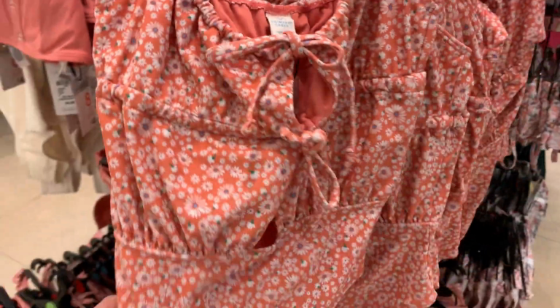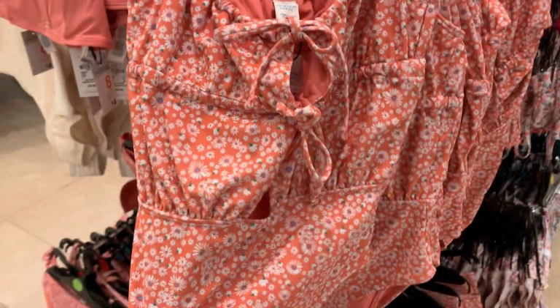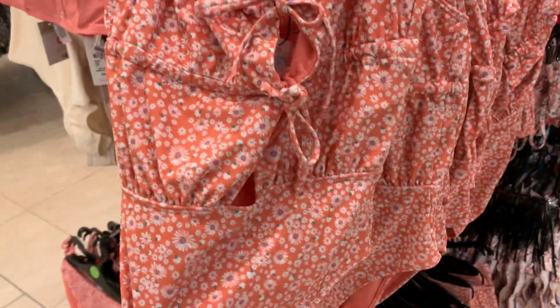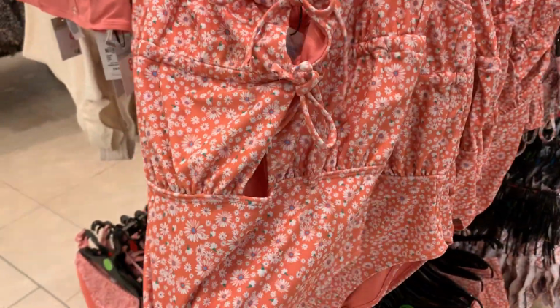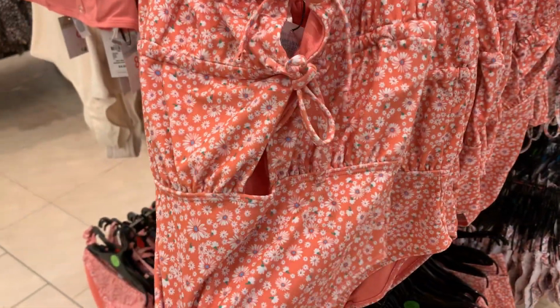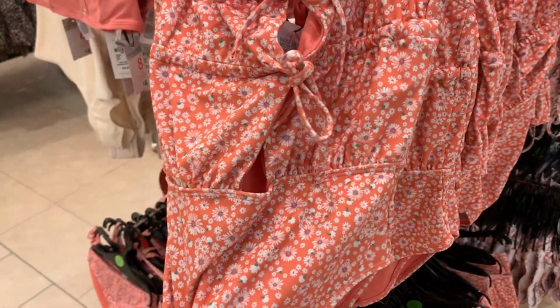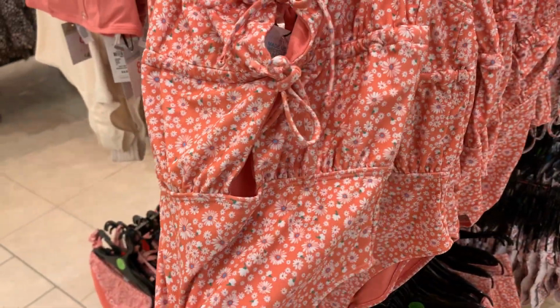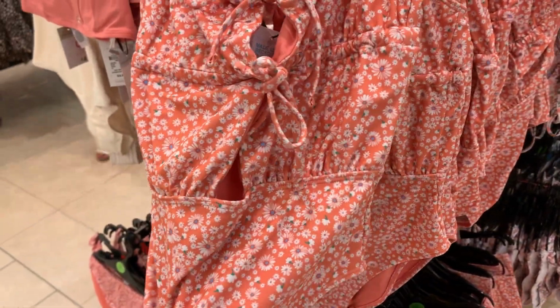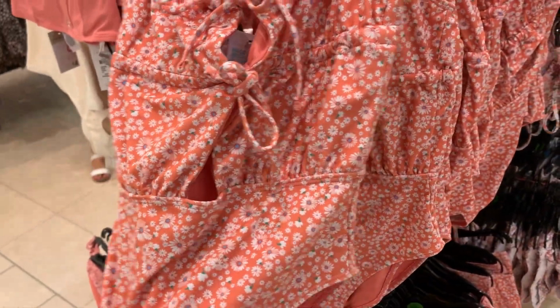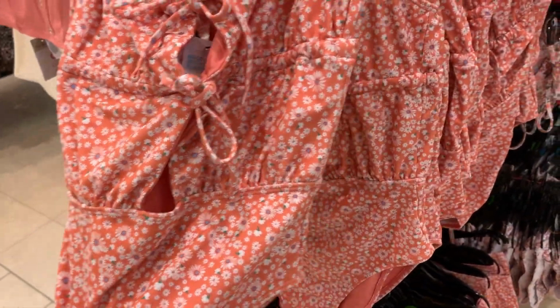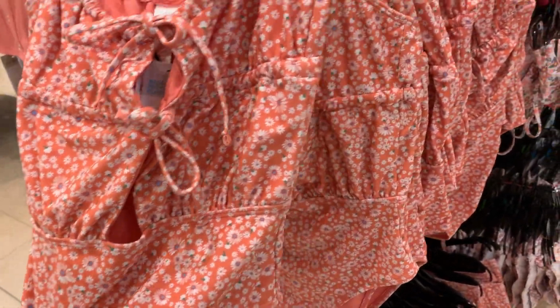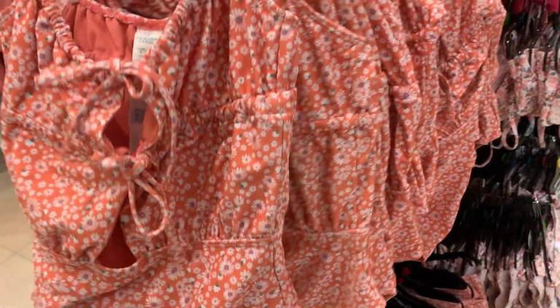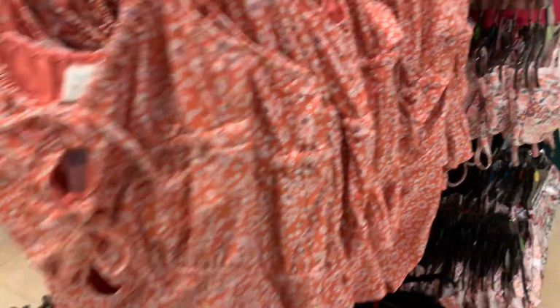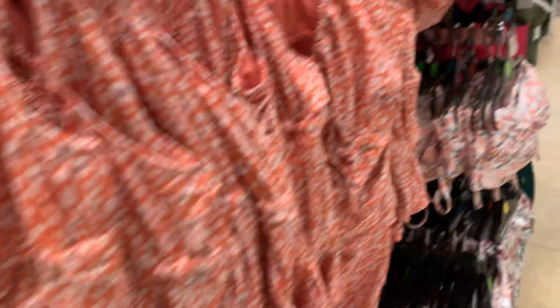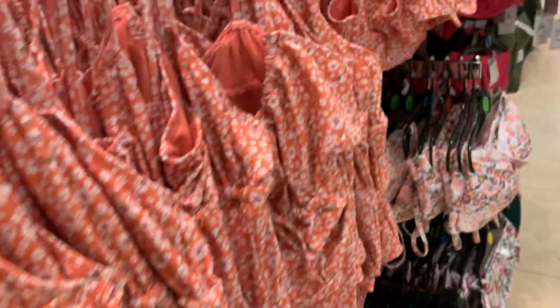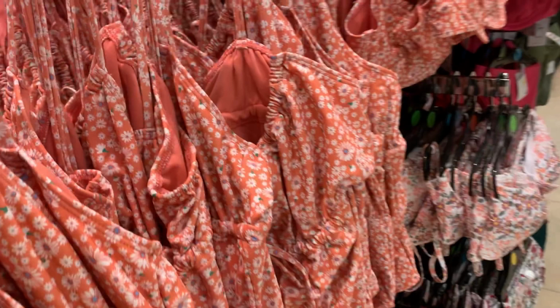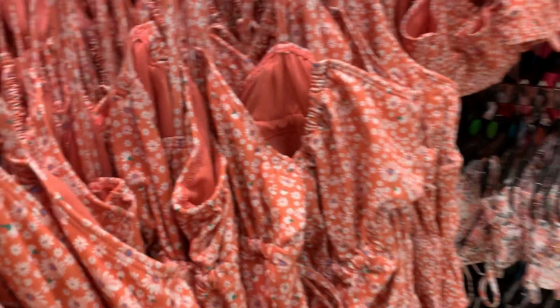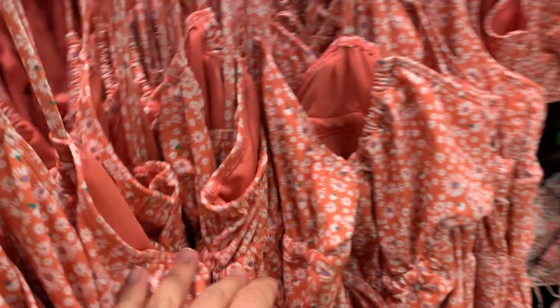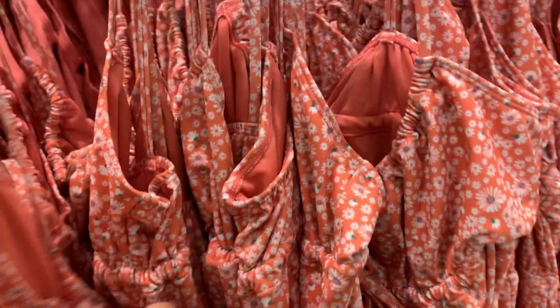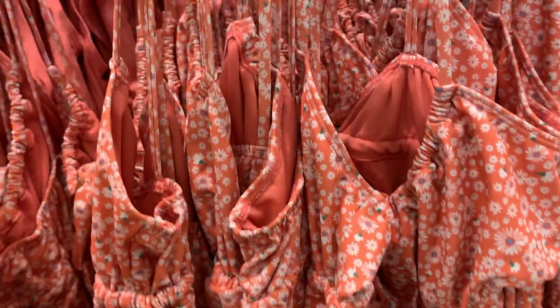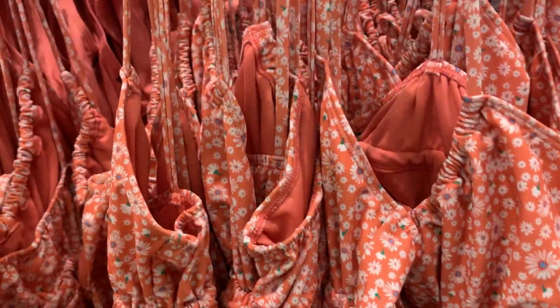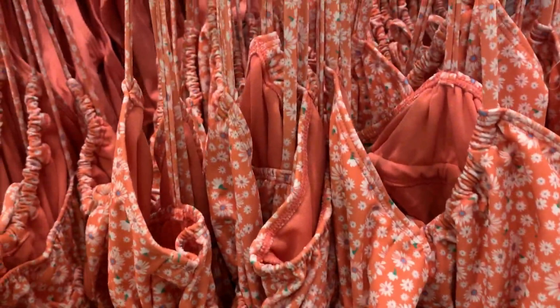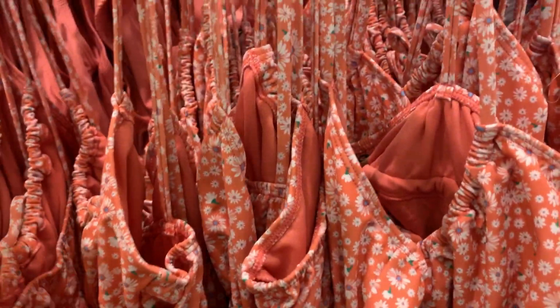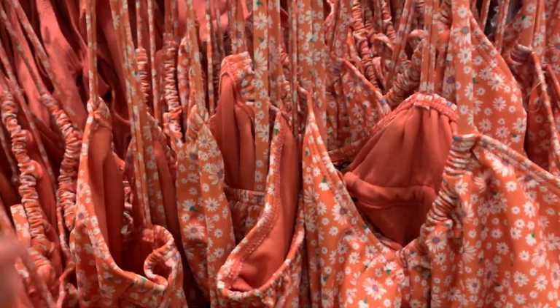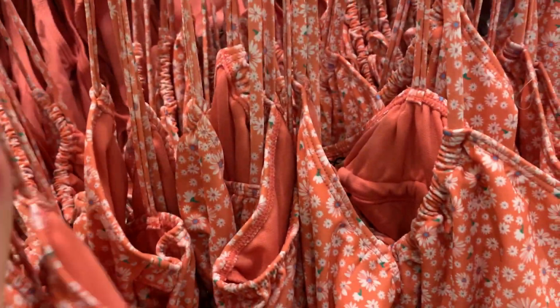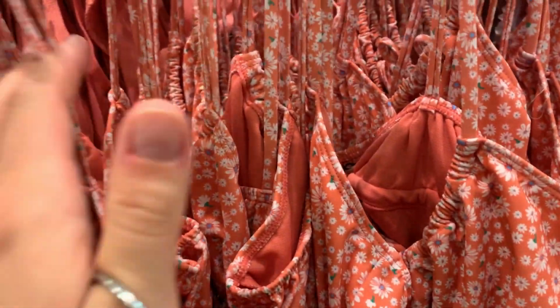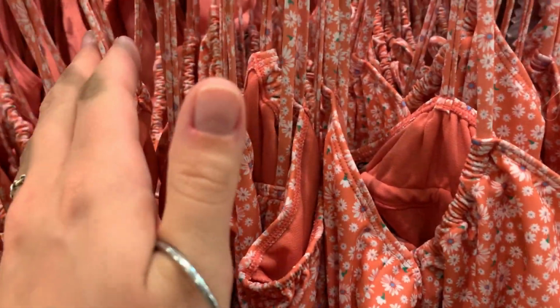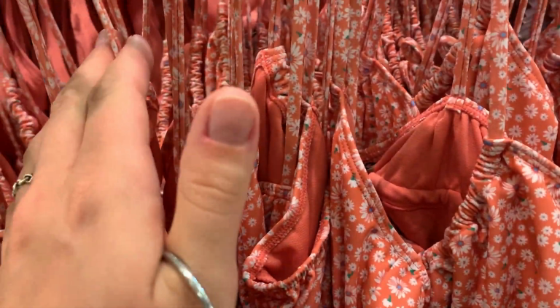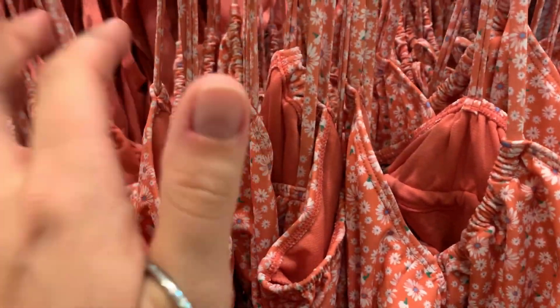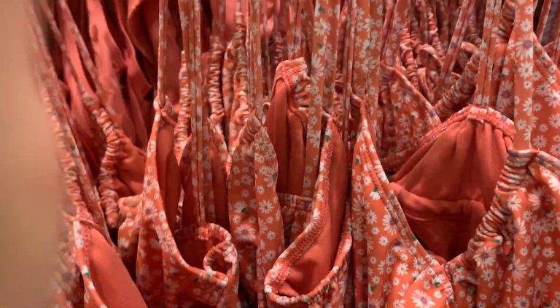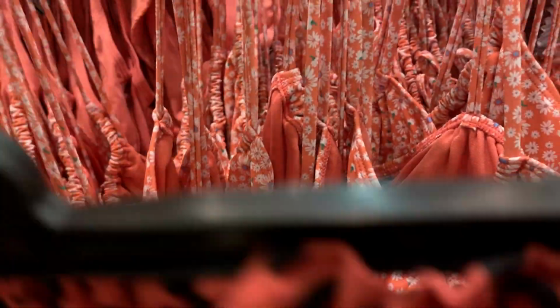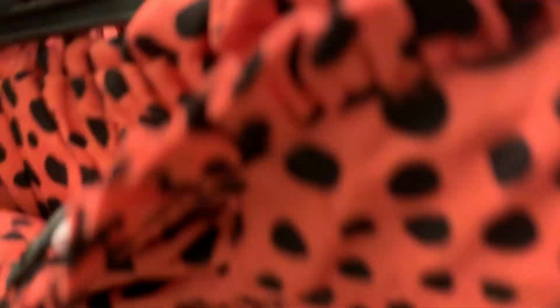This one is so cute, I think I have to try that one as well.